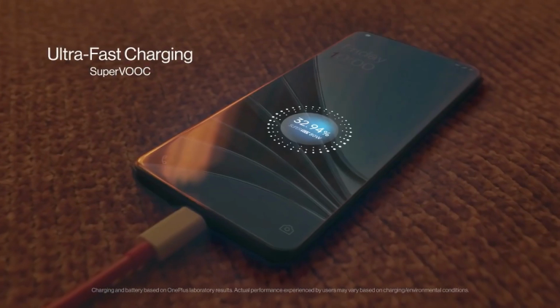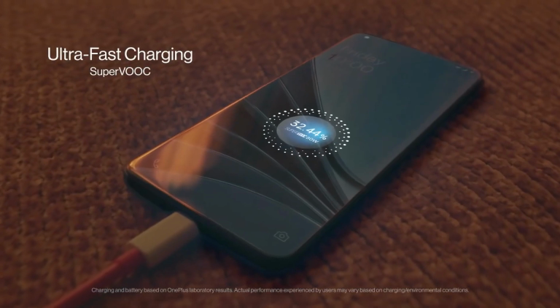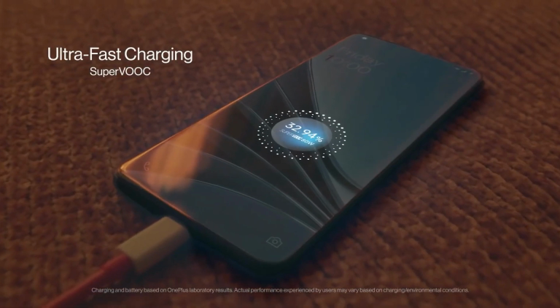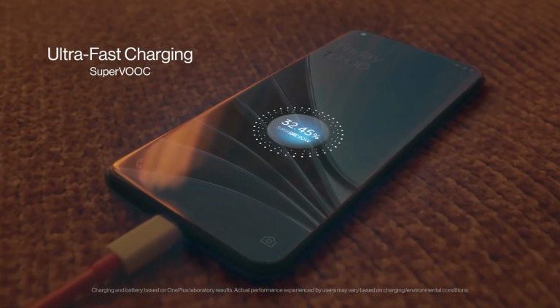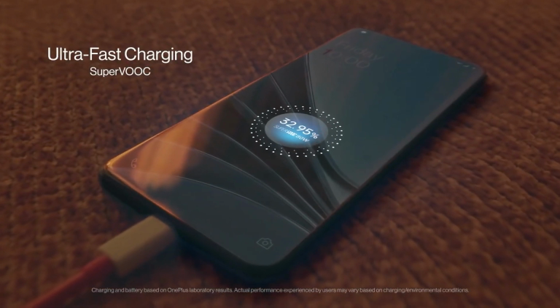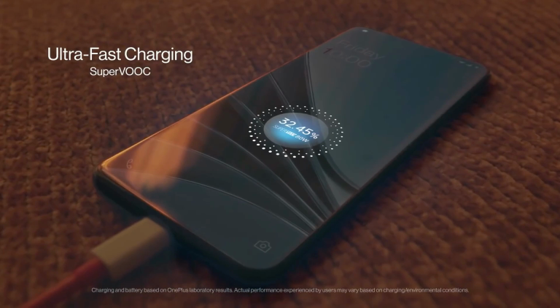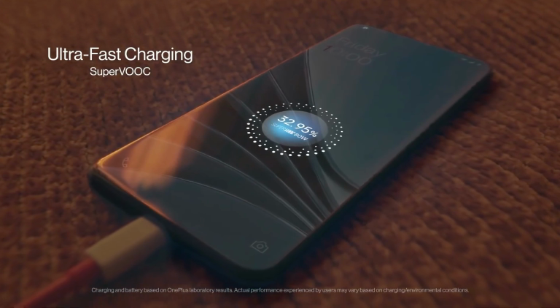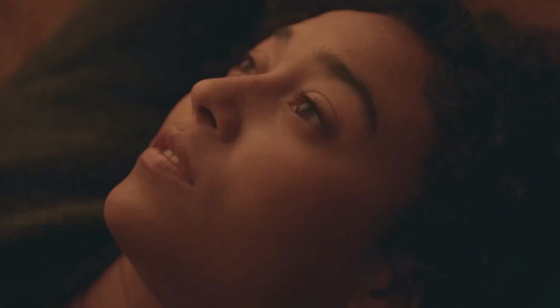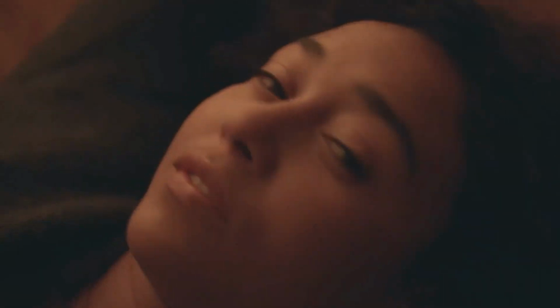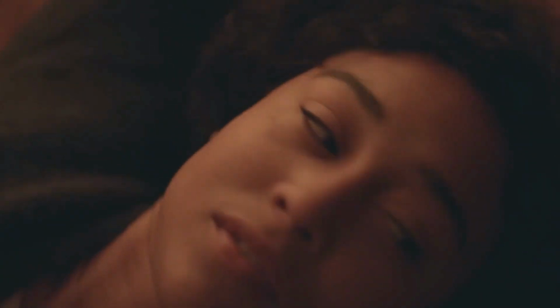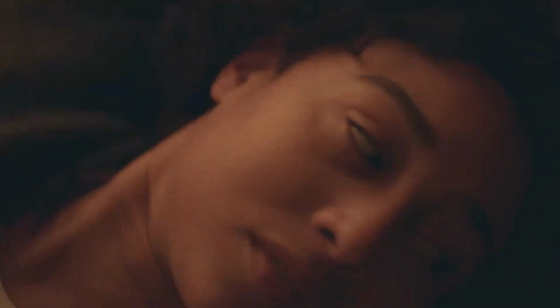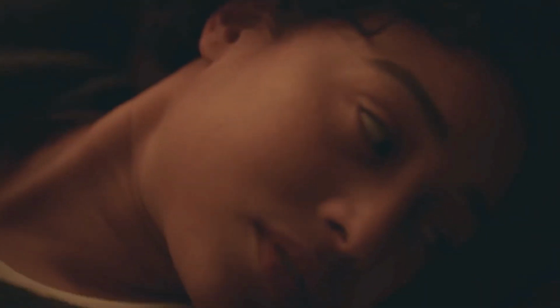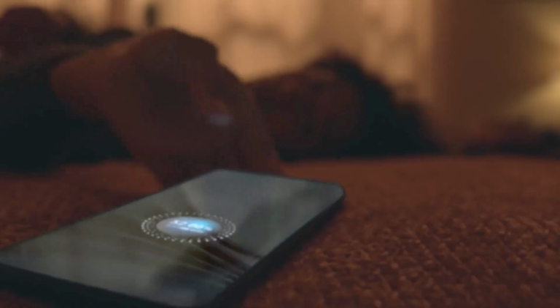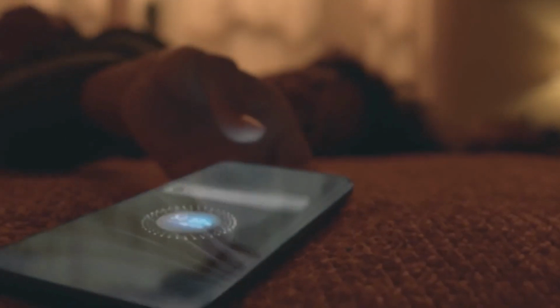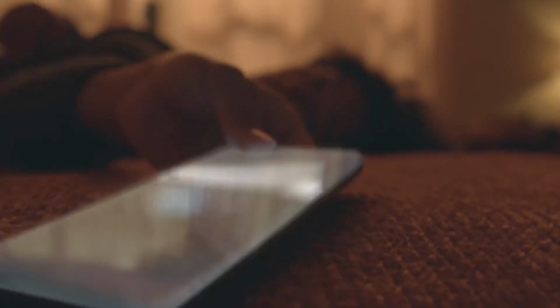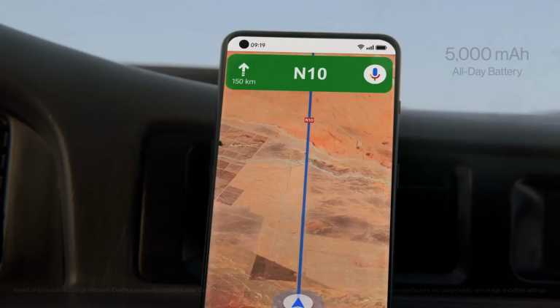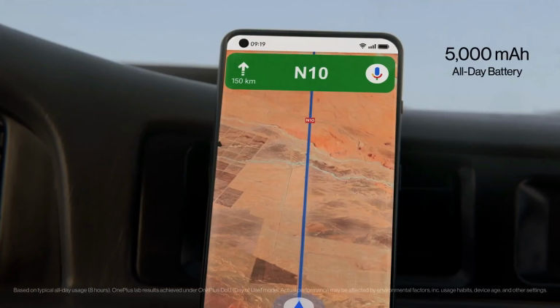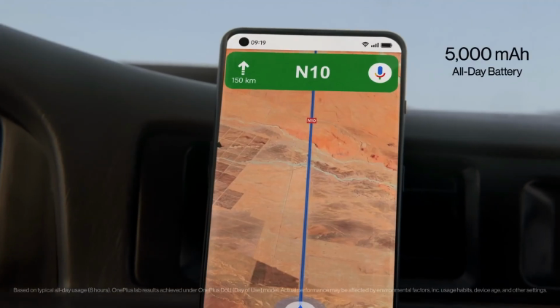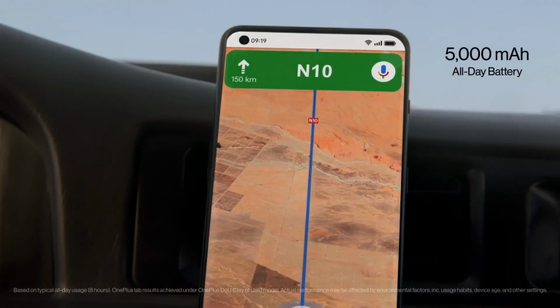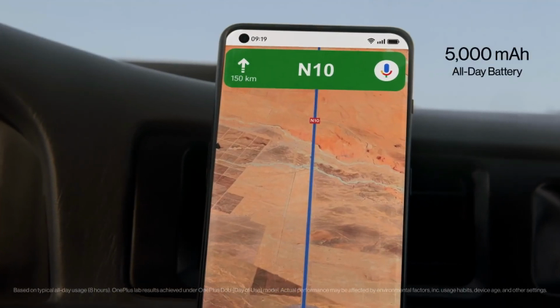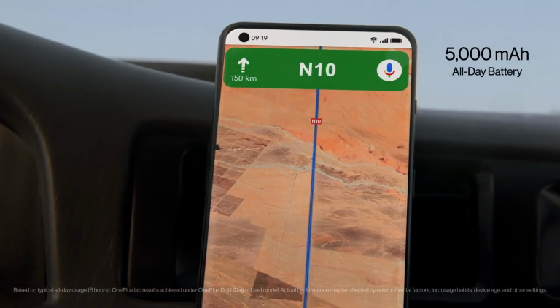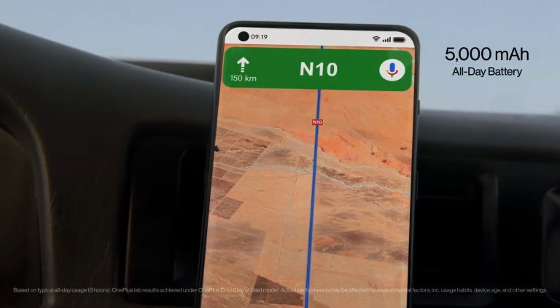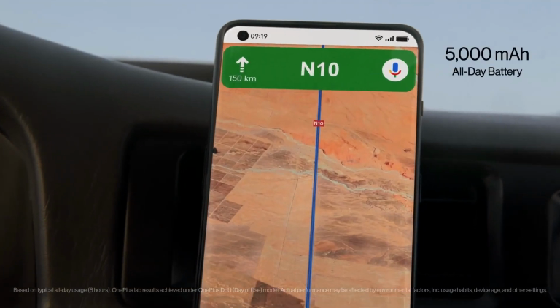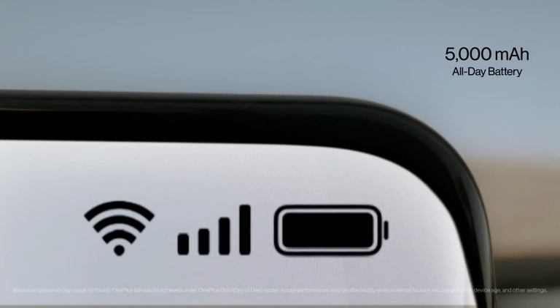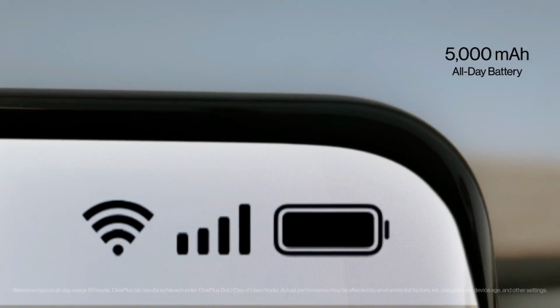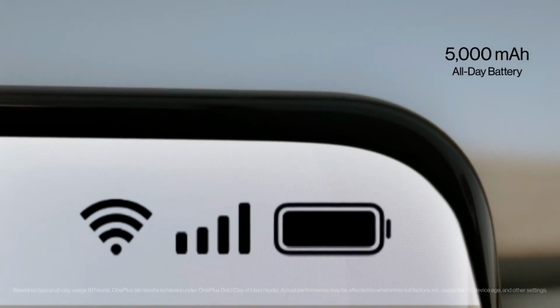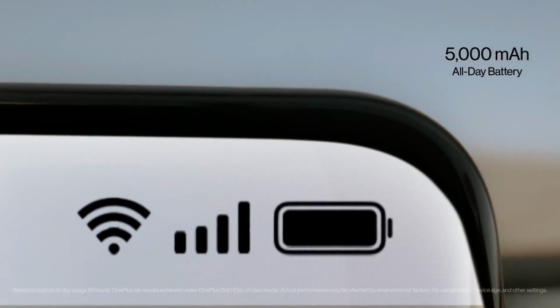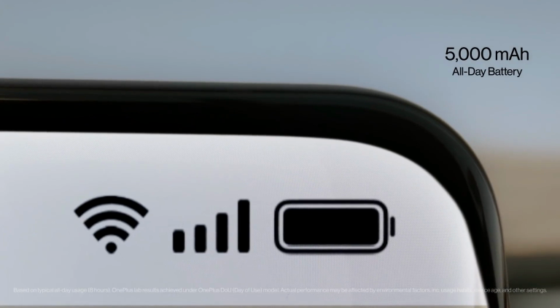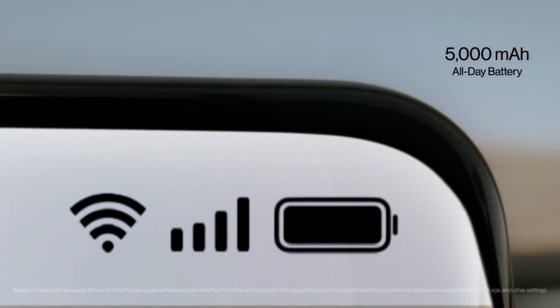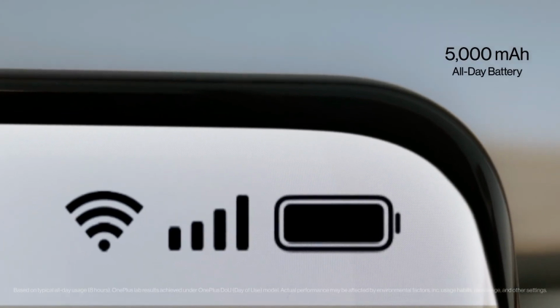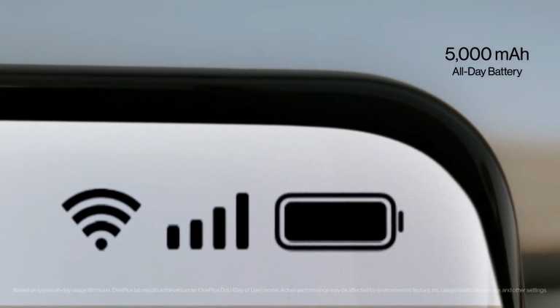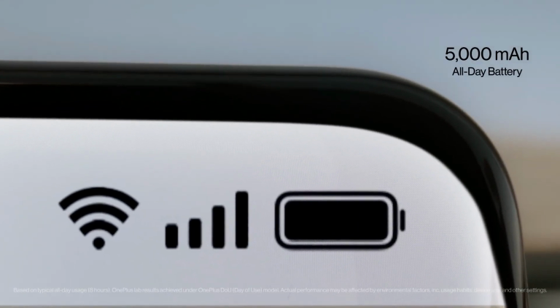Notably, the flagship will offer rapid charging up to 100W, which should charge the device's 5000mAh battery in a couple of minutes.